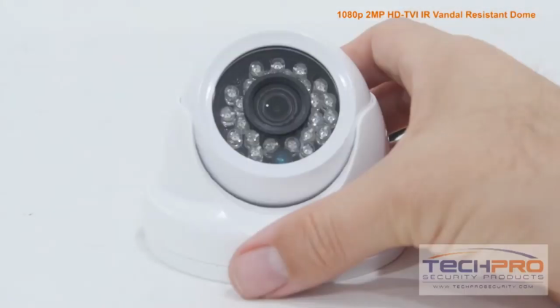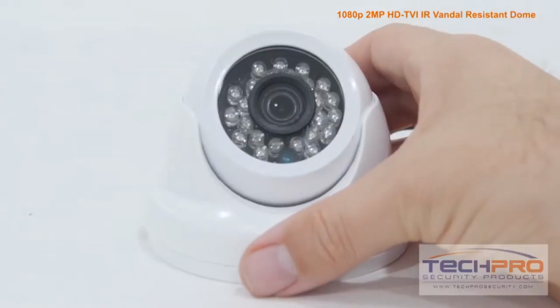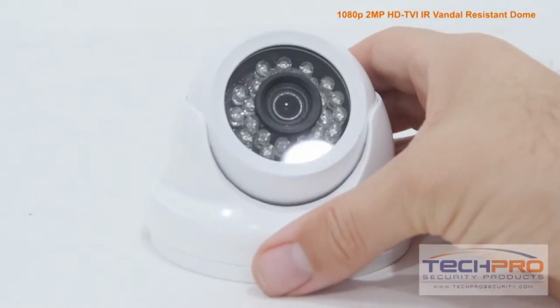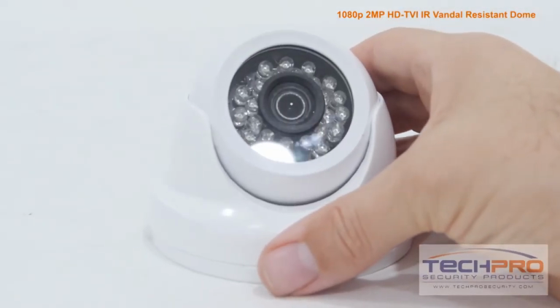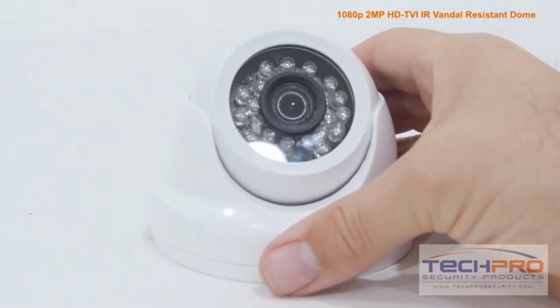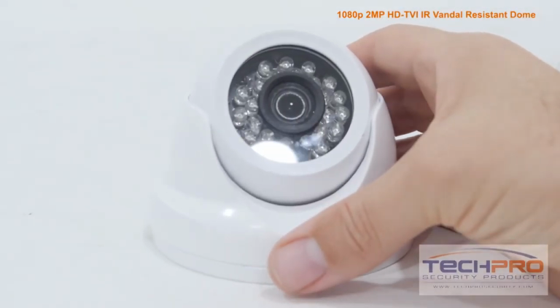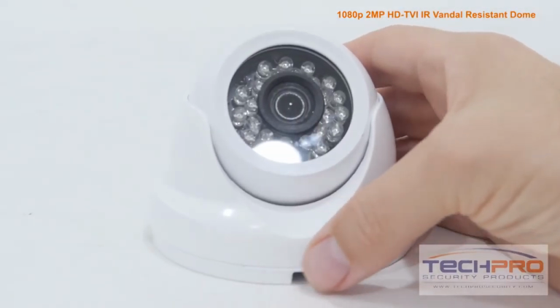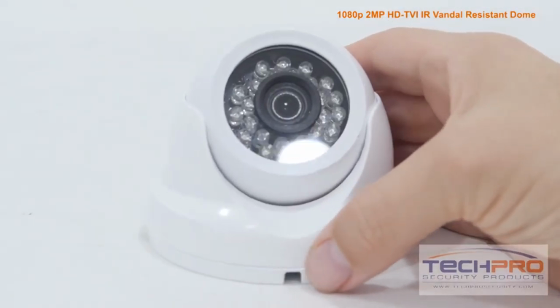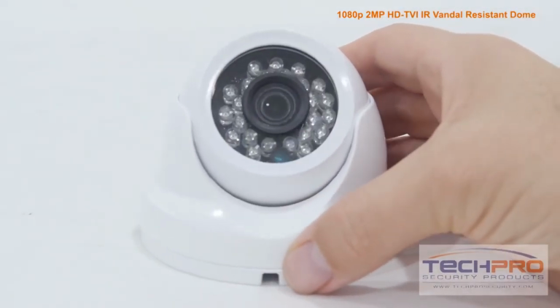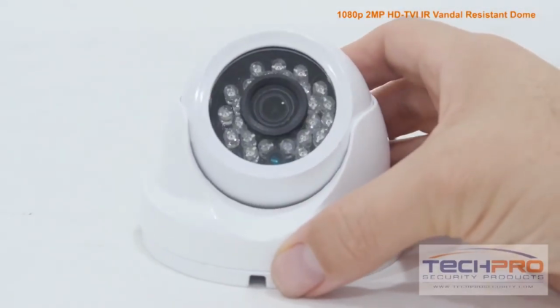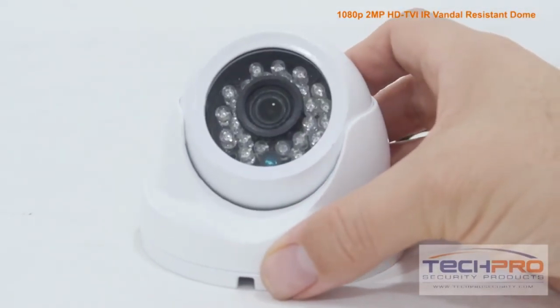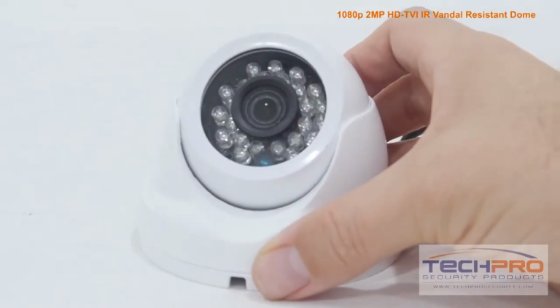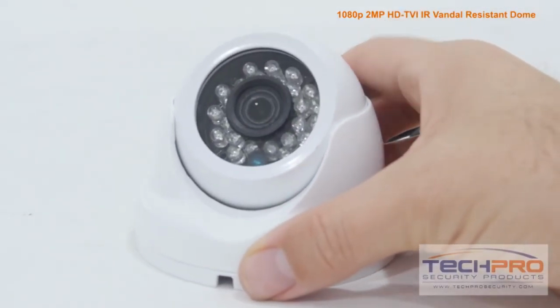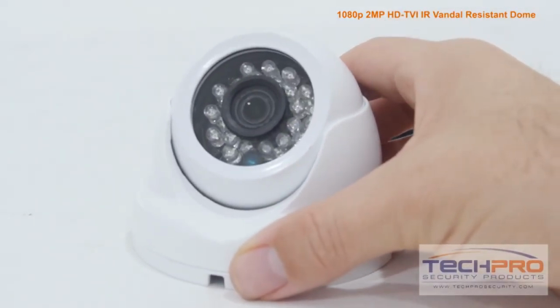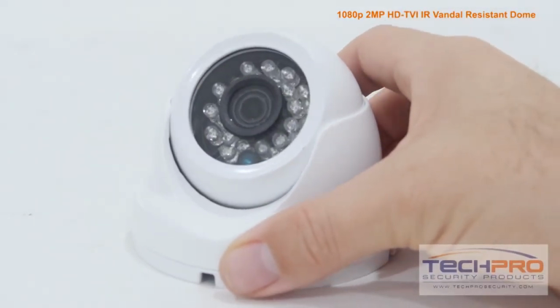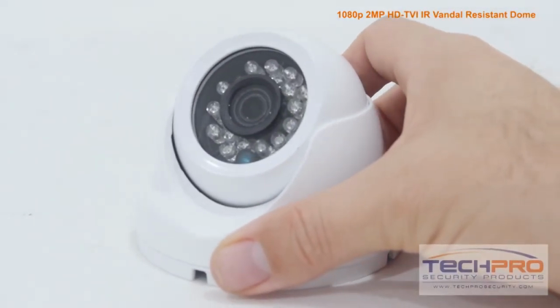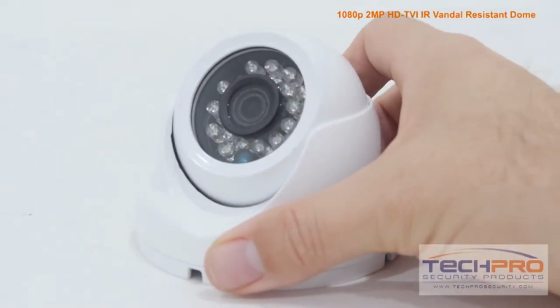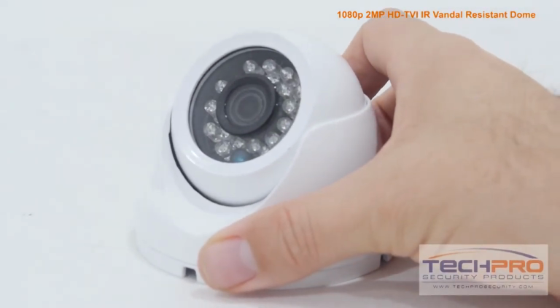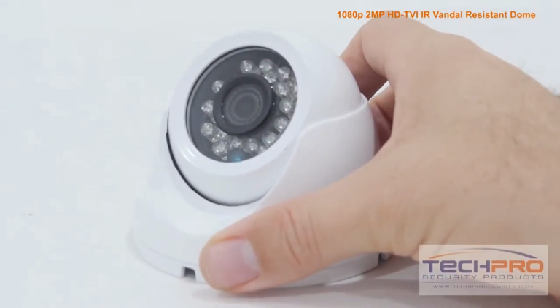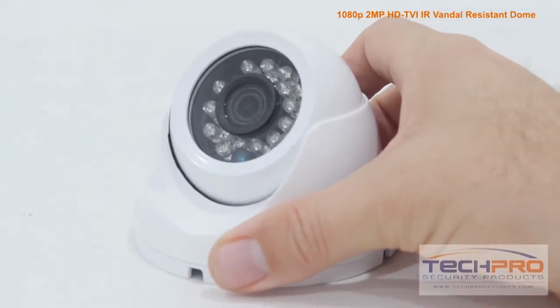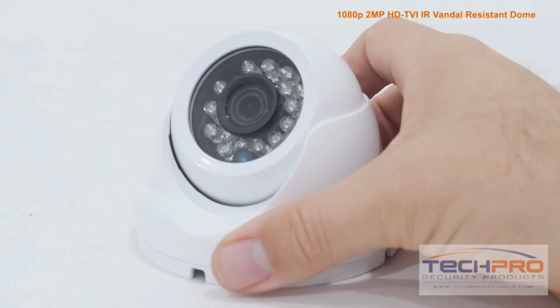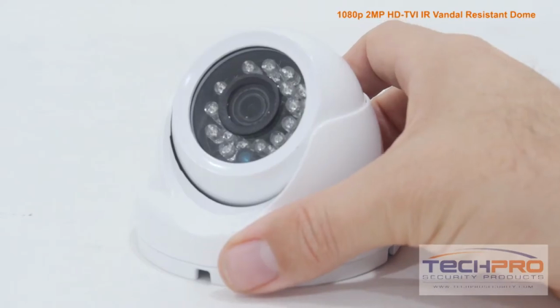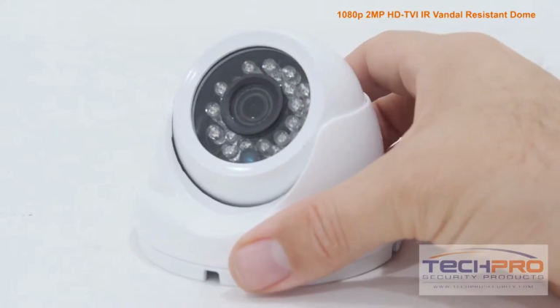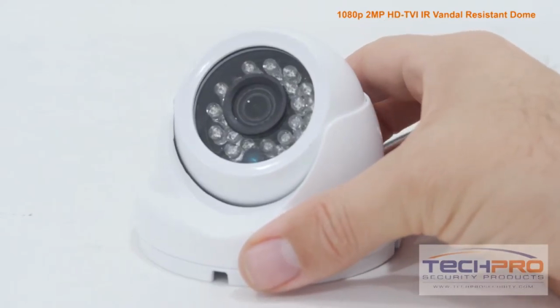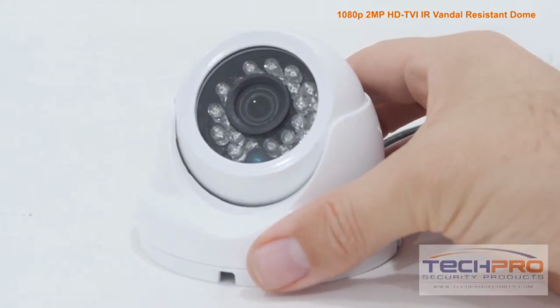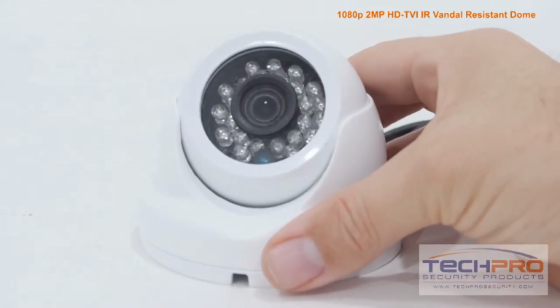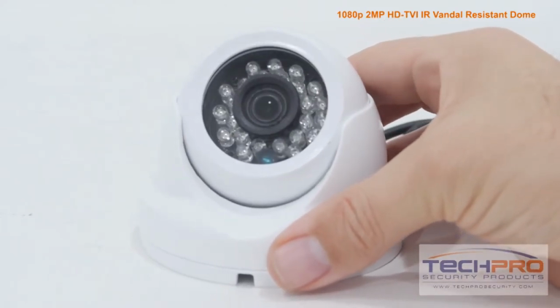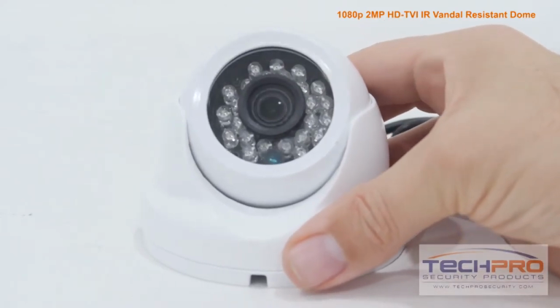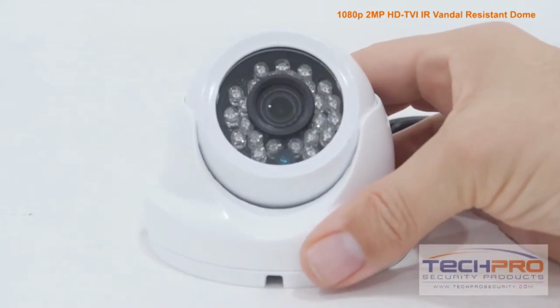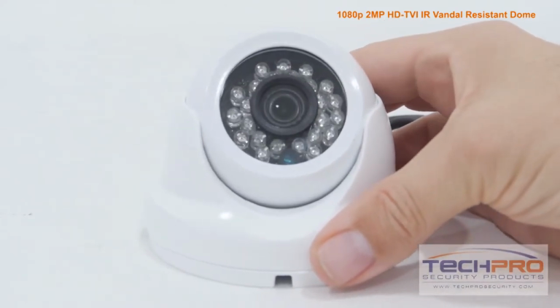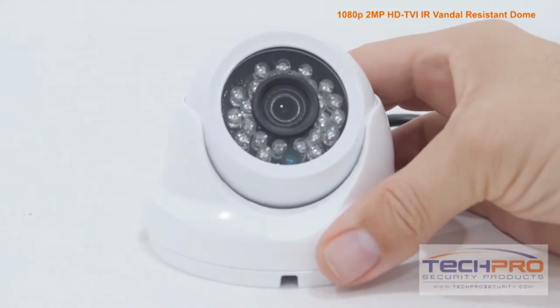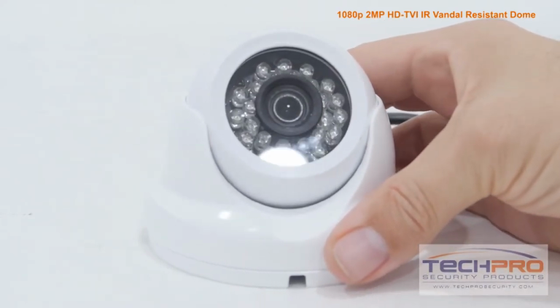It has a 3.6mm wide angle fixed lens and an infrared sensor that can see up to 50 feet in total darkness.